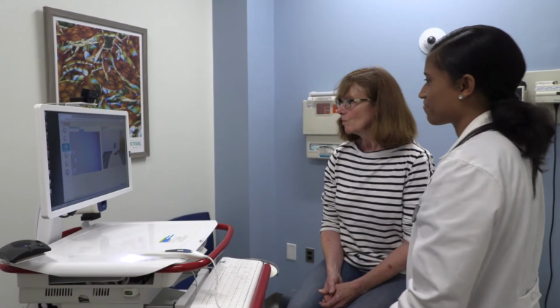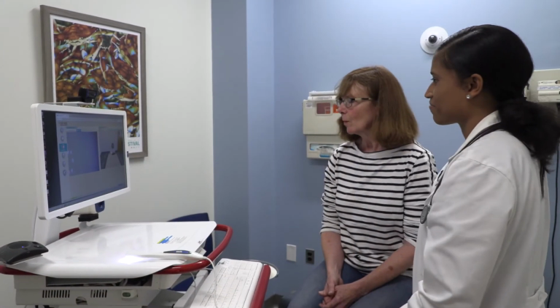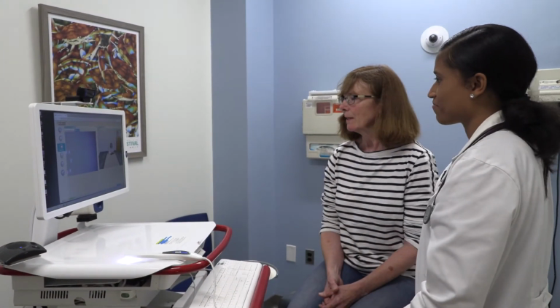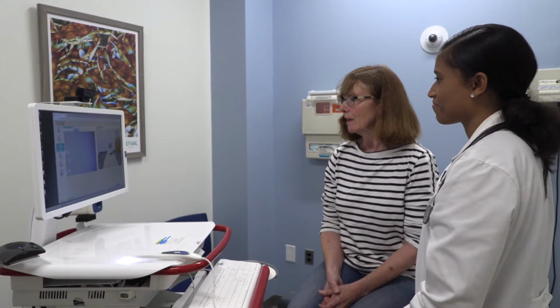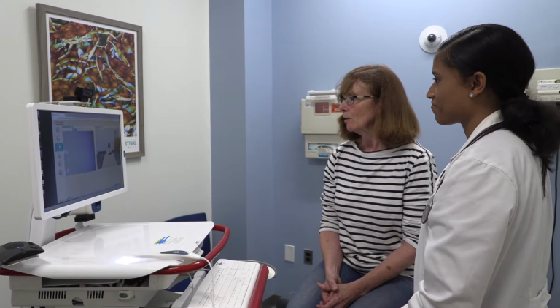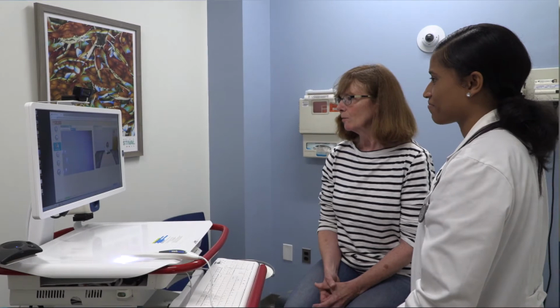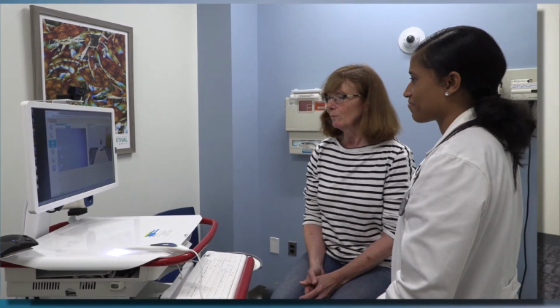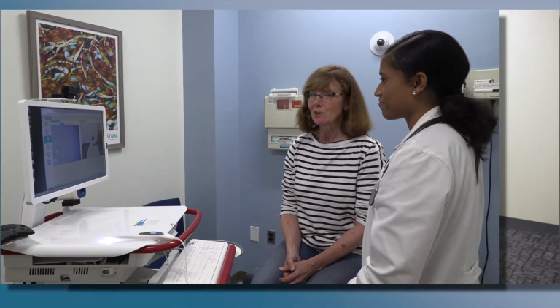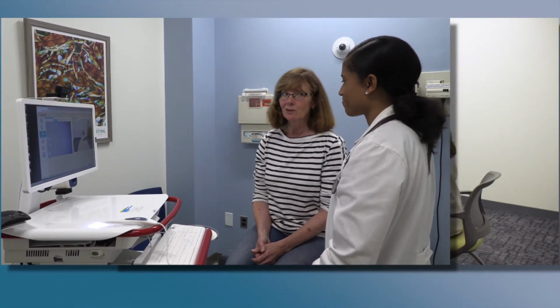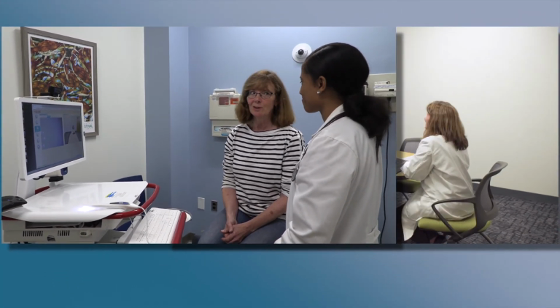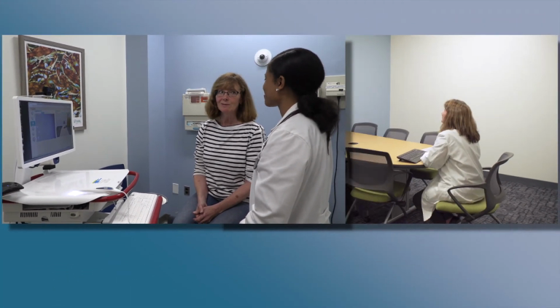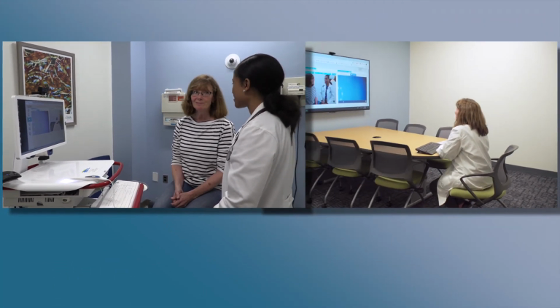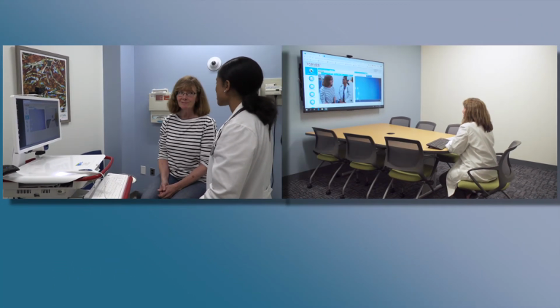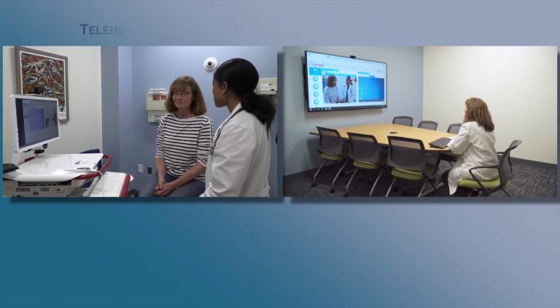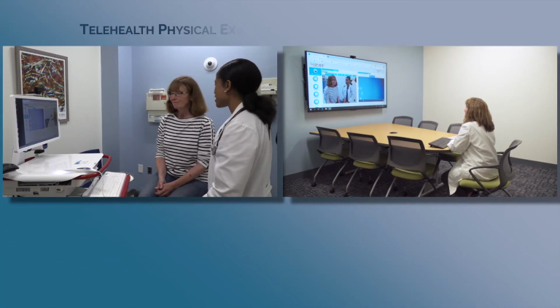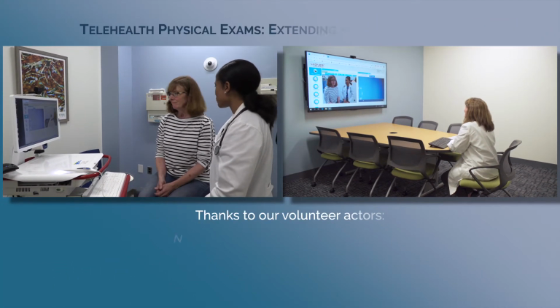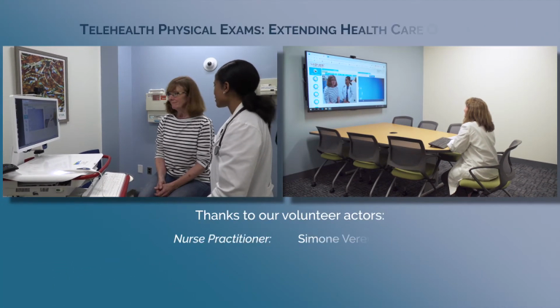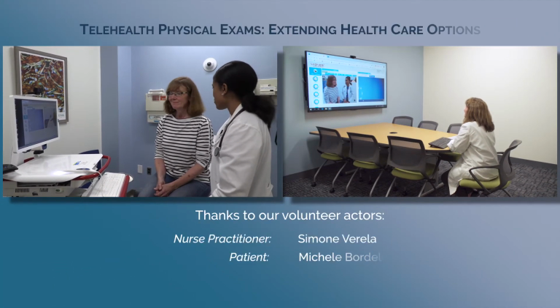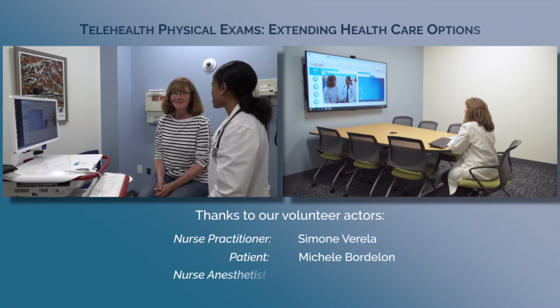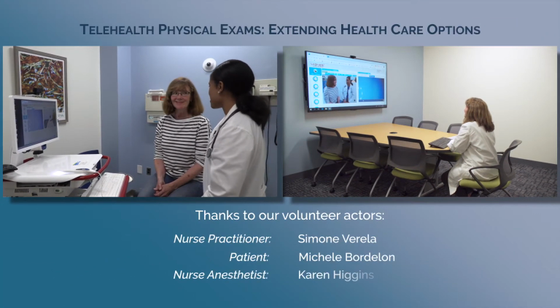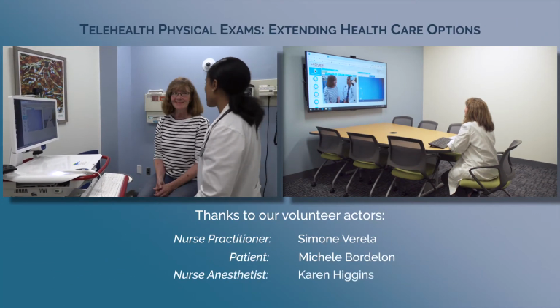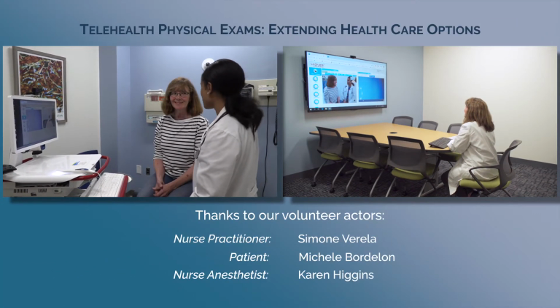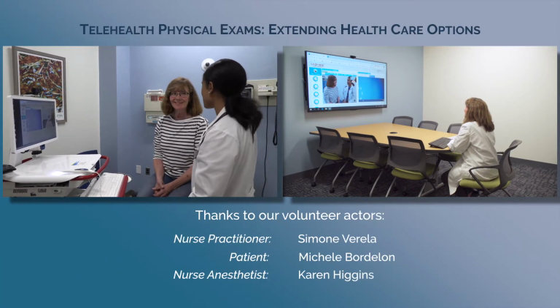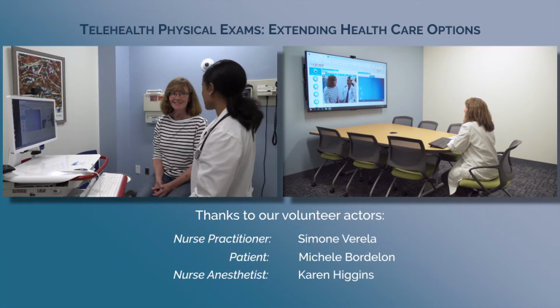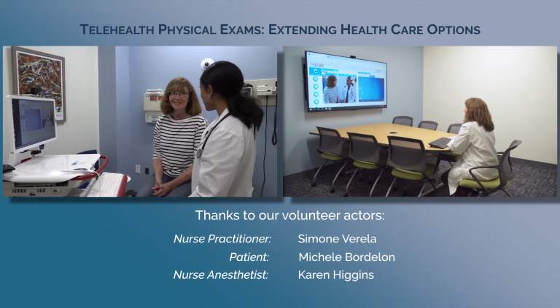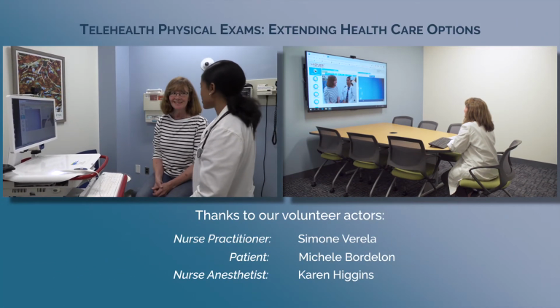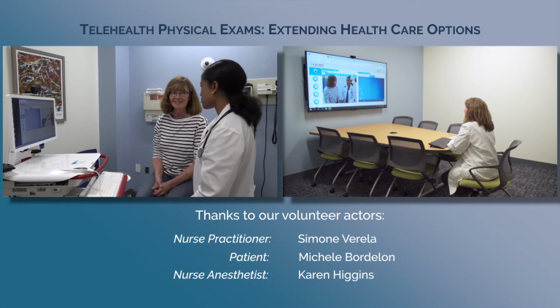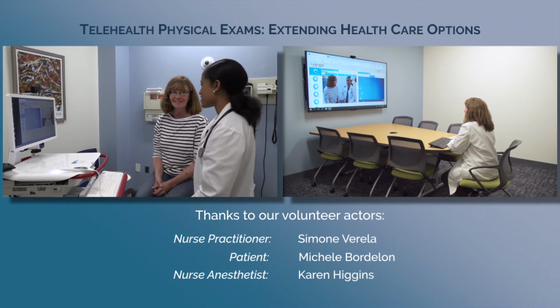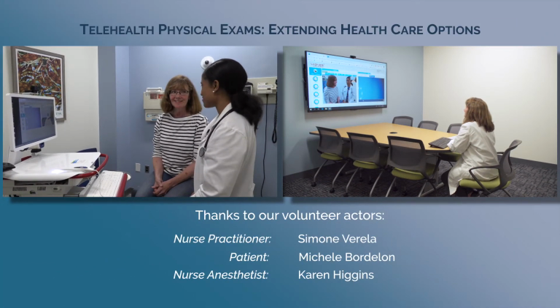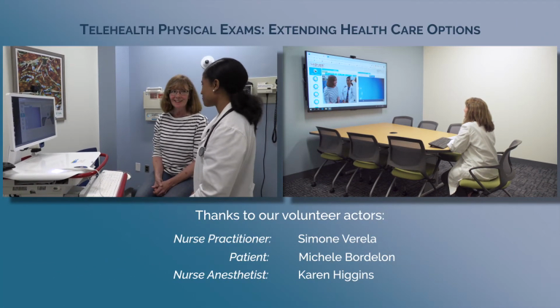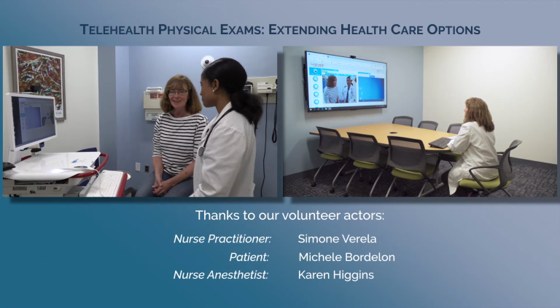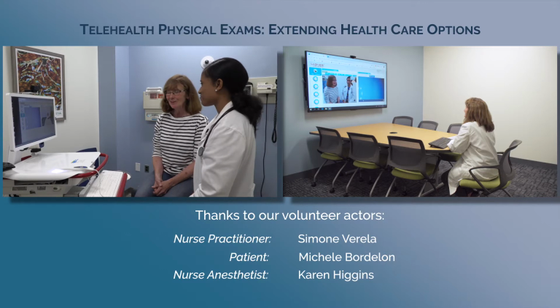Great. Thank you. This was much easier. Thank you, Maggie, for allowing us this opportunity for you to come in.